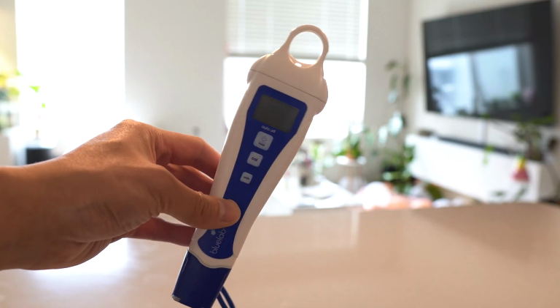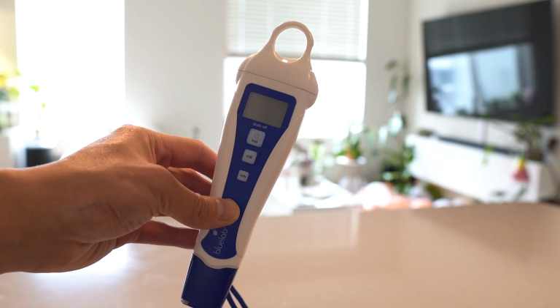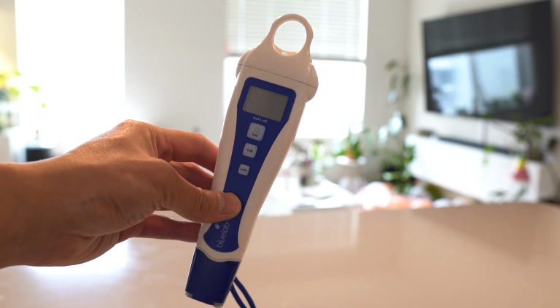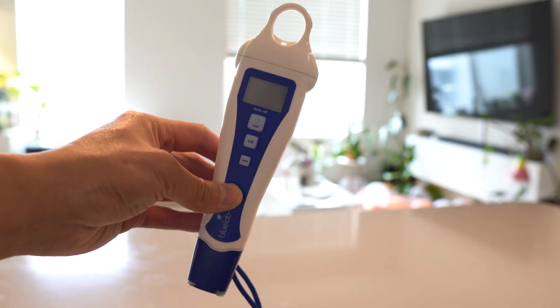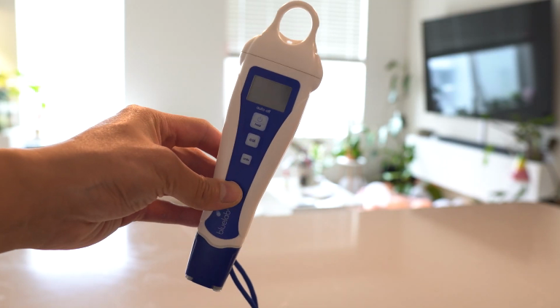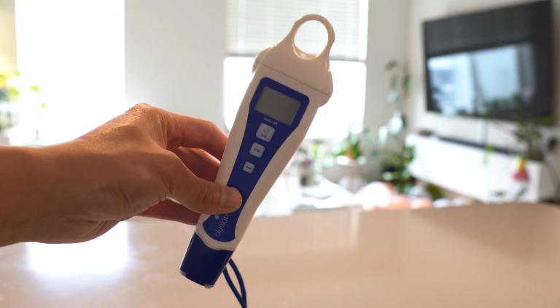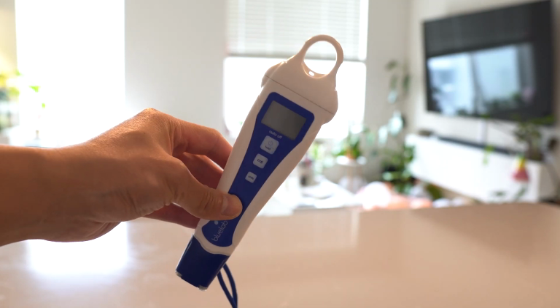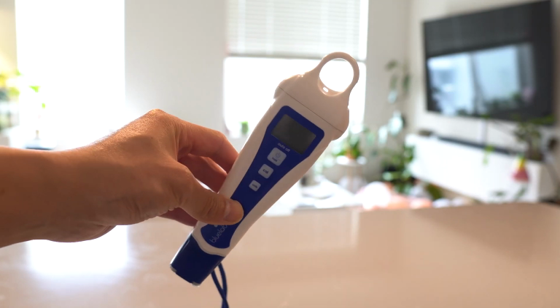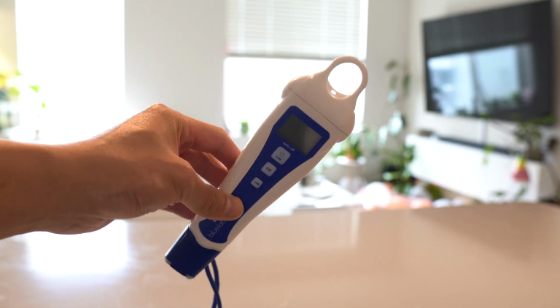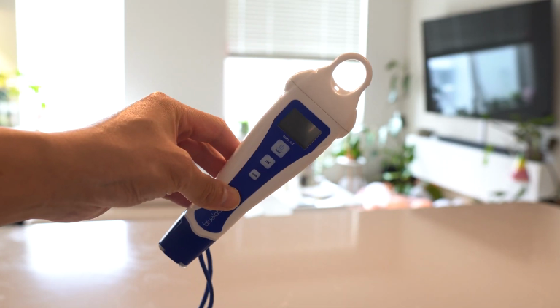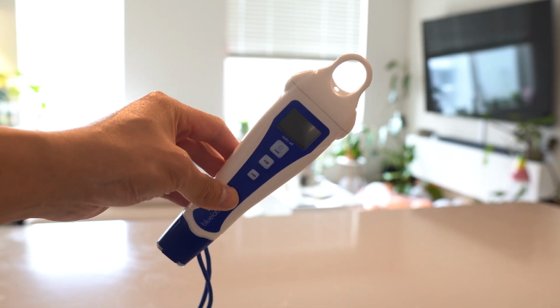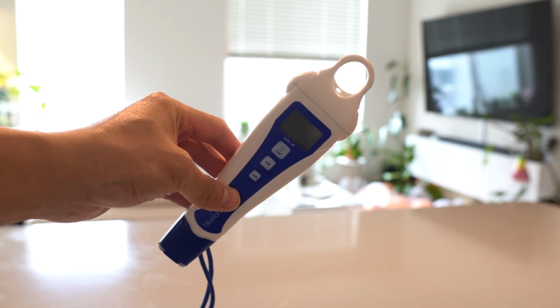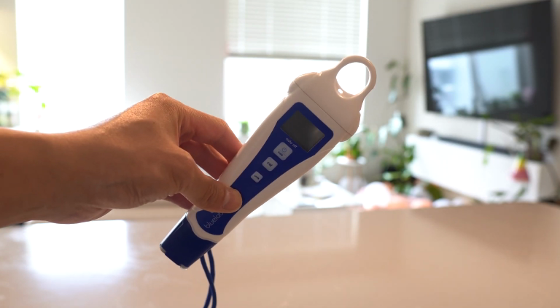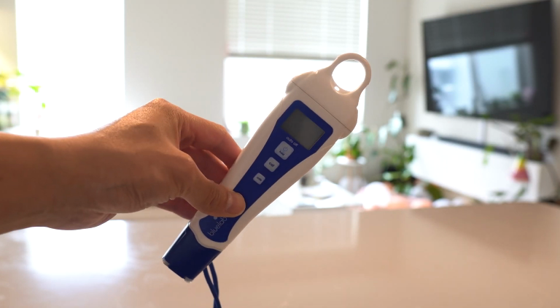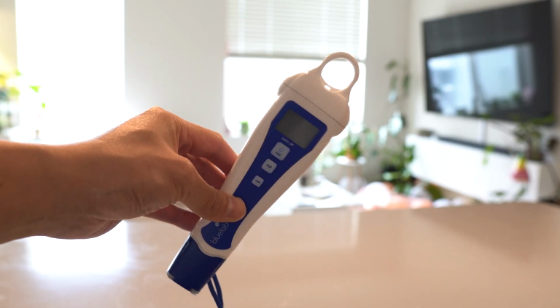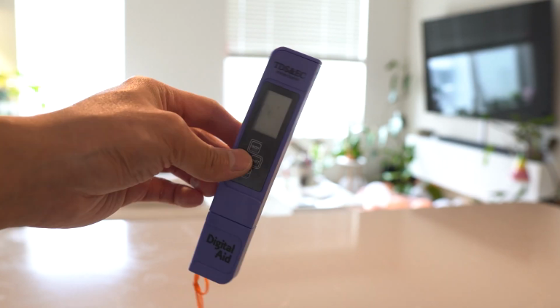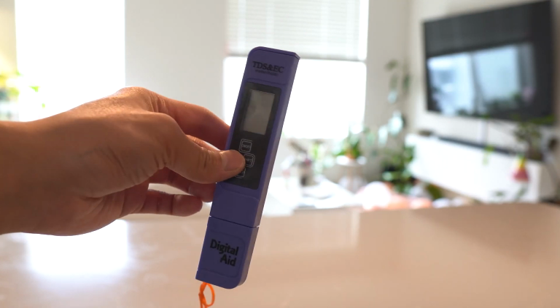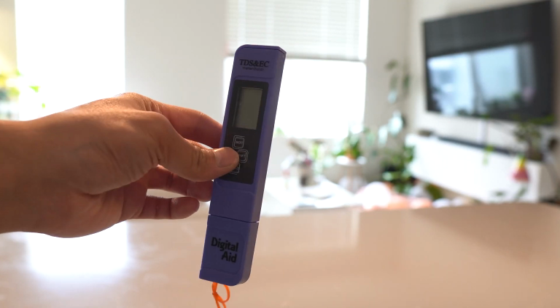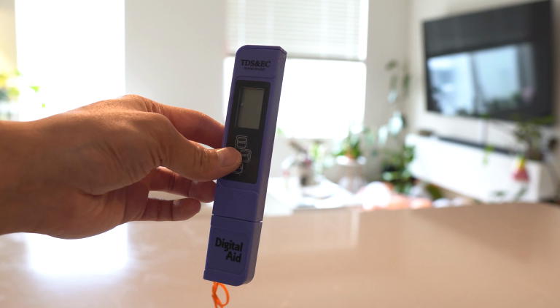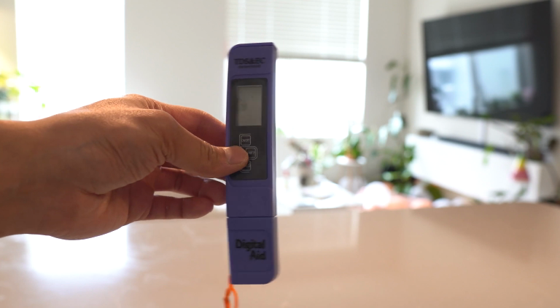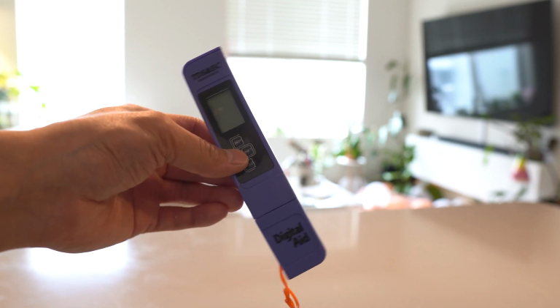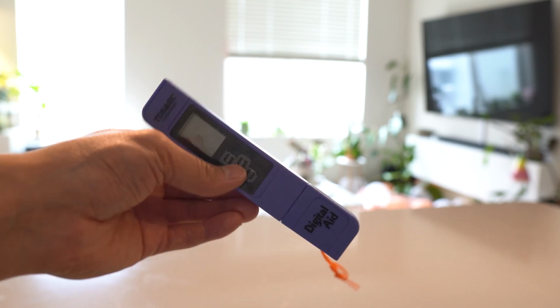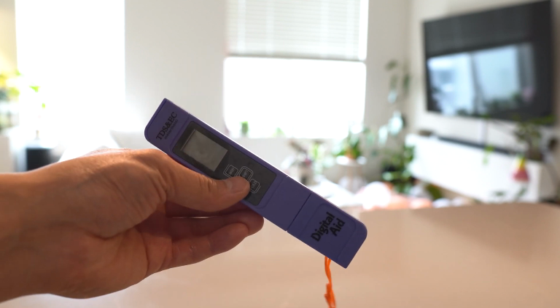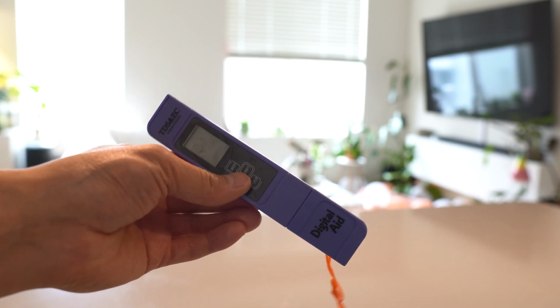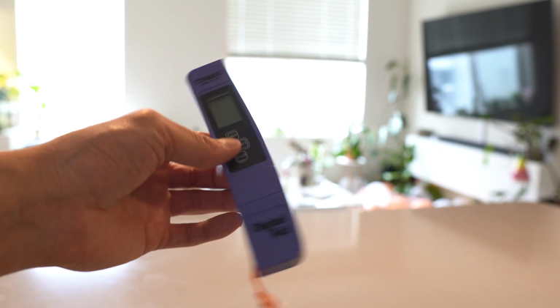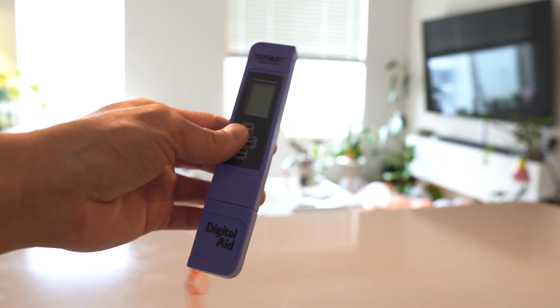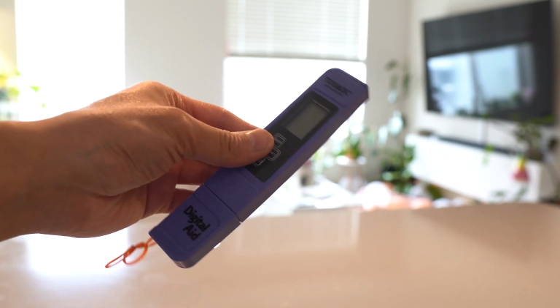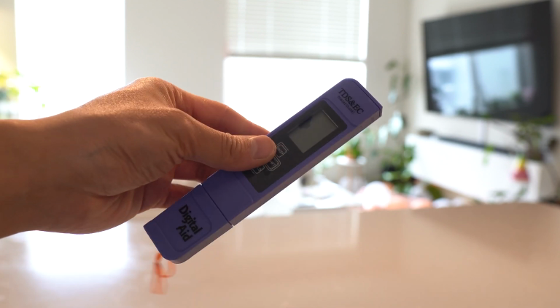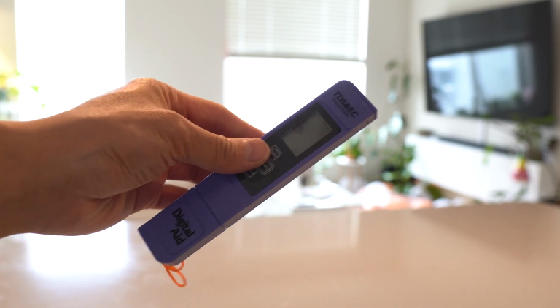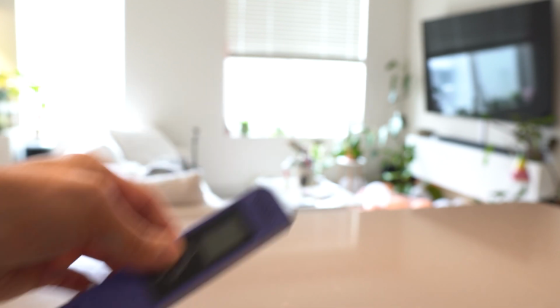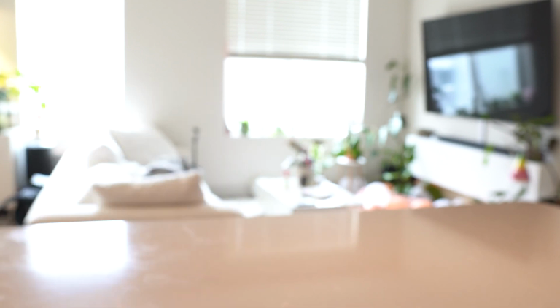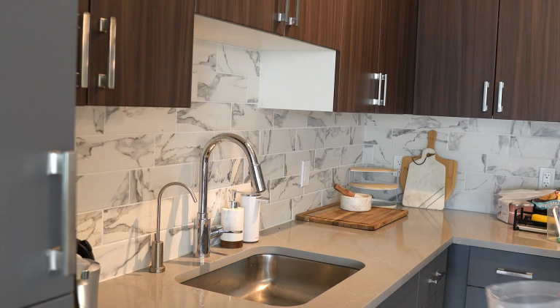What you need is a pH and a ppm meter, both of which can be found on Amazon, which I'll link in the description.